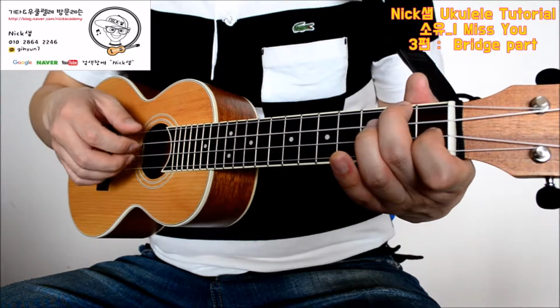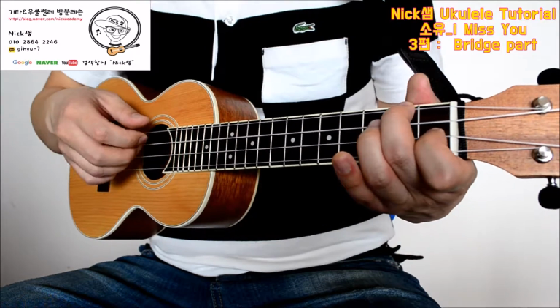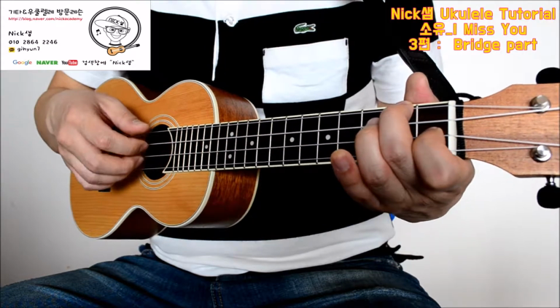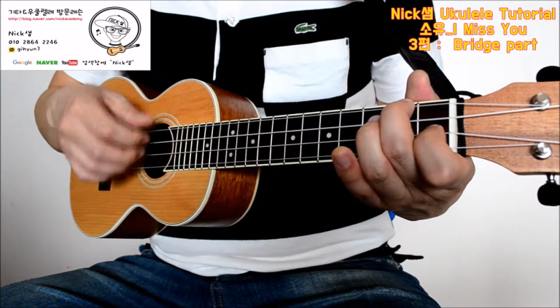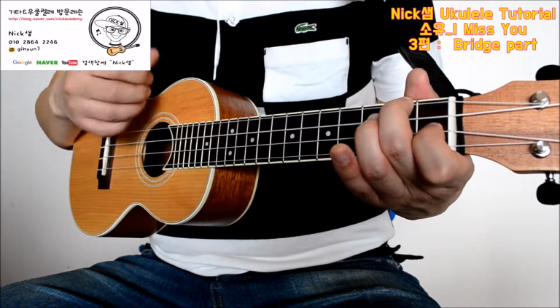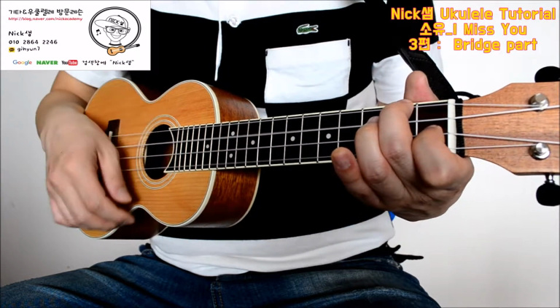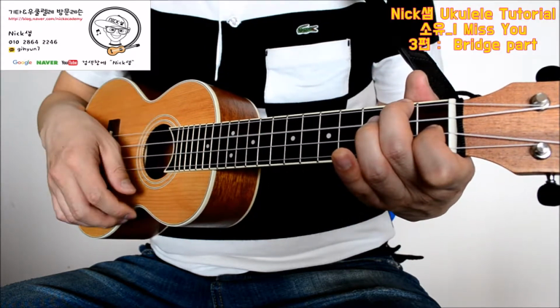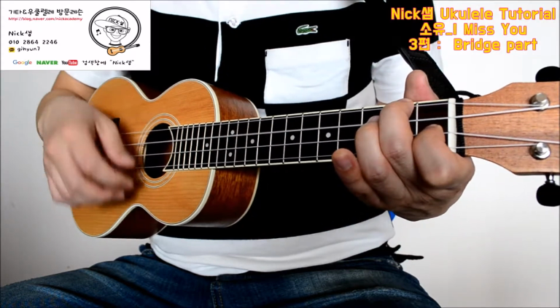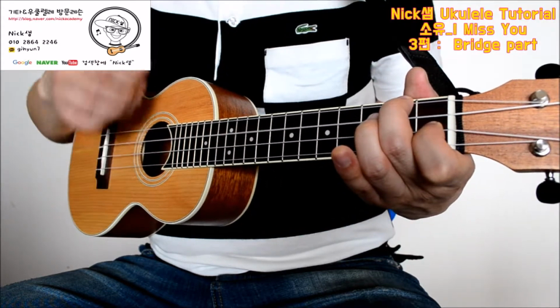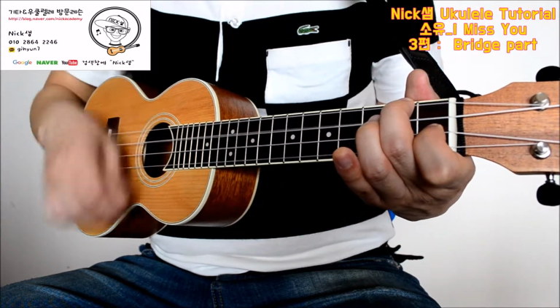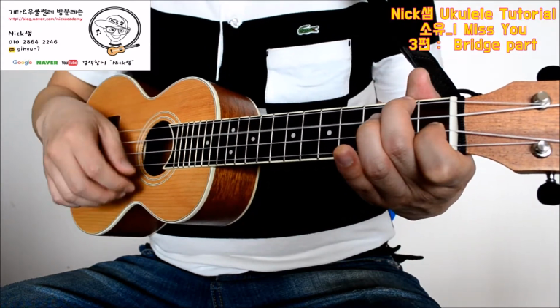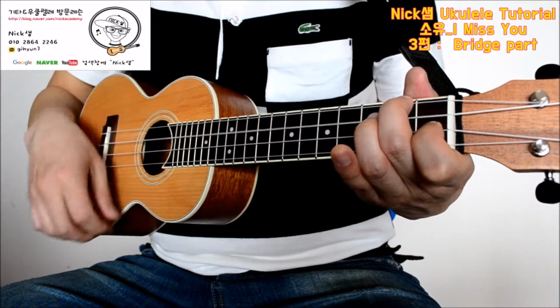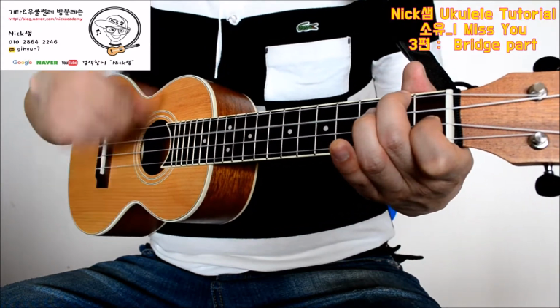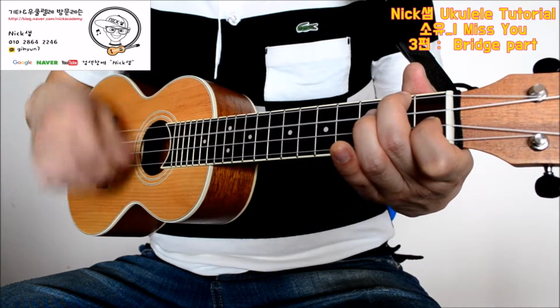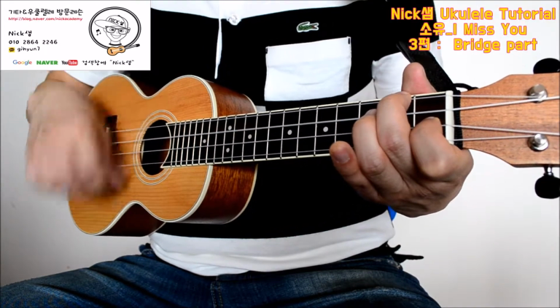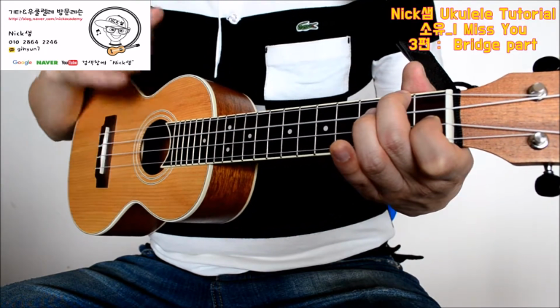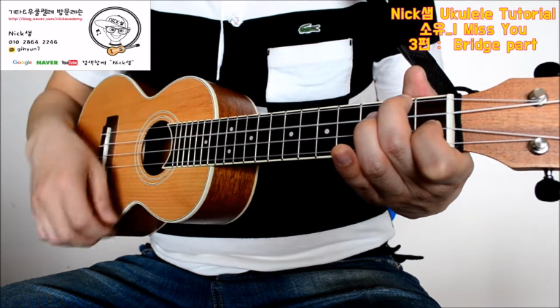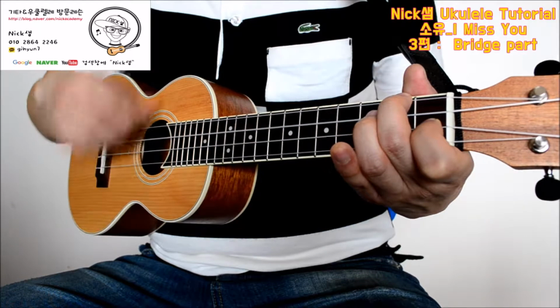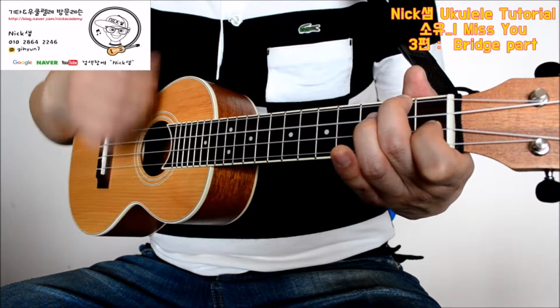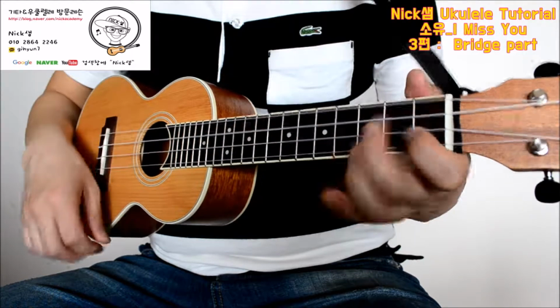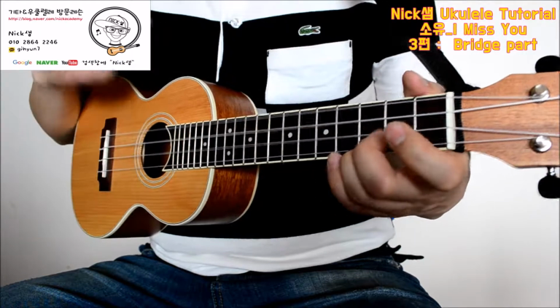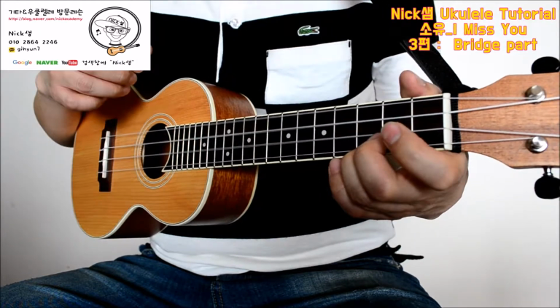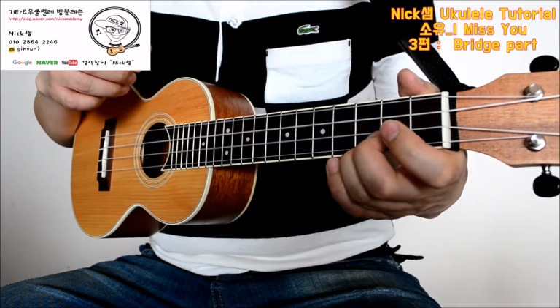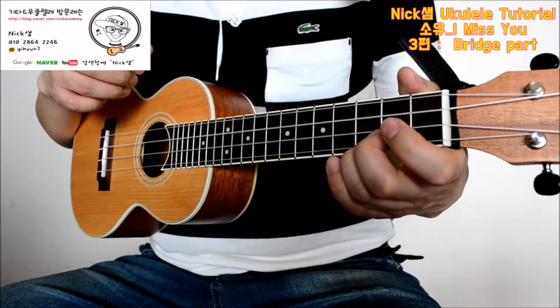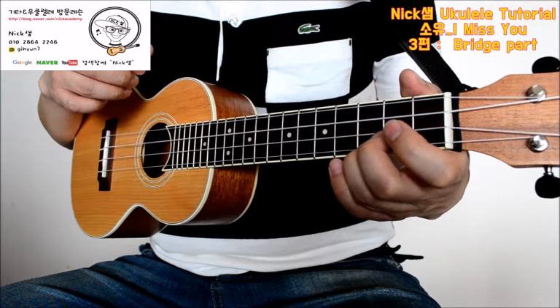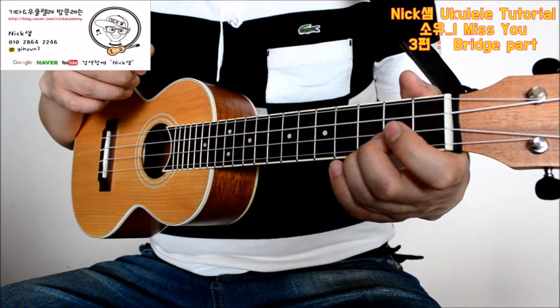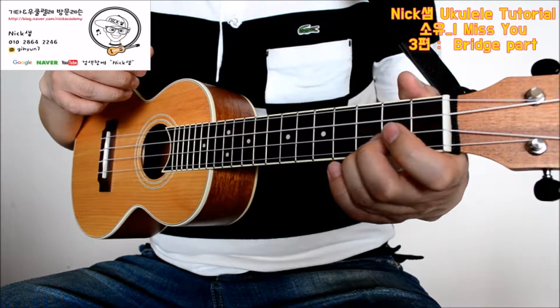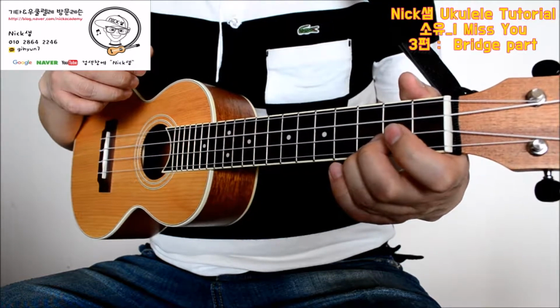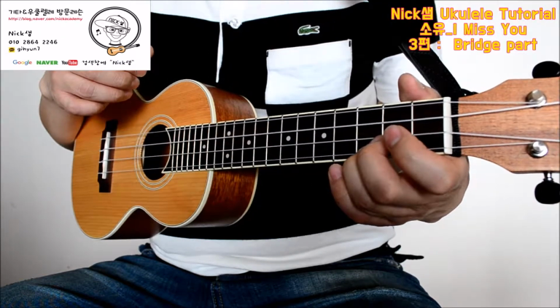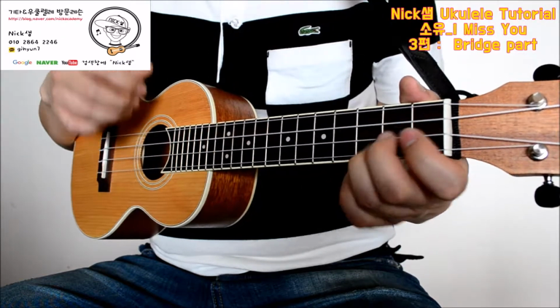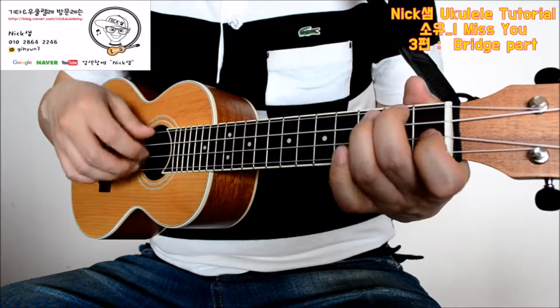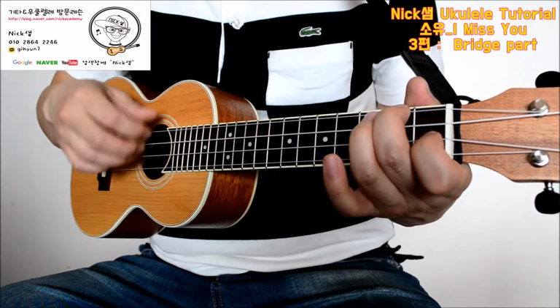This way: down, down, up, down, up, down, up. This way, we can do it. Next.